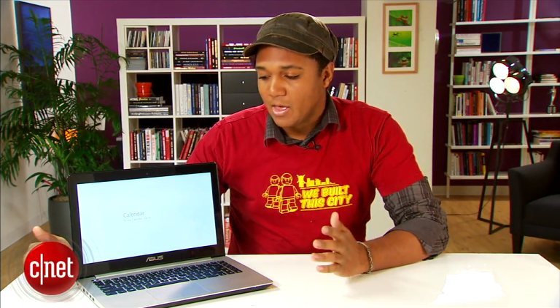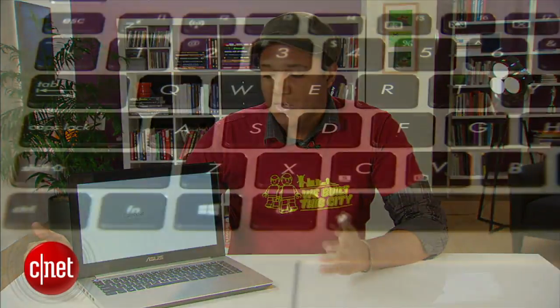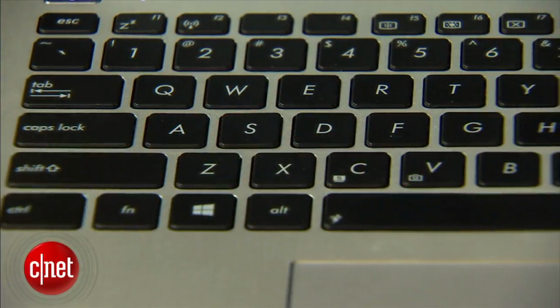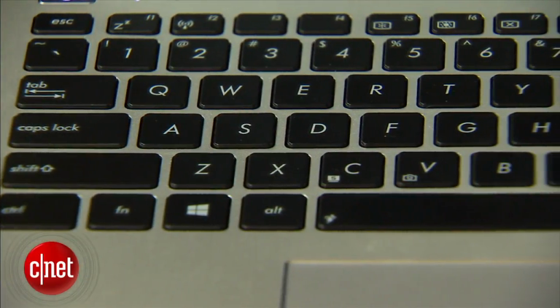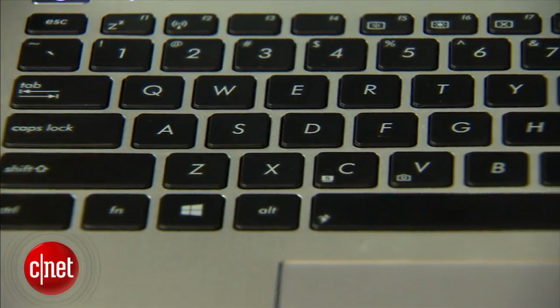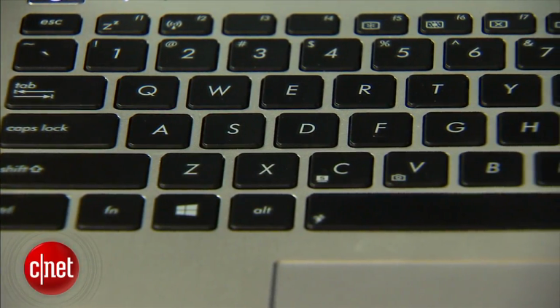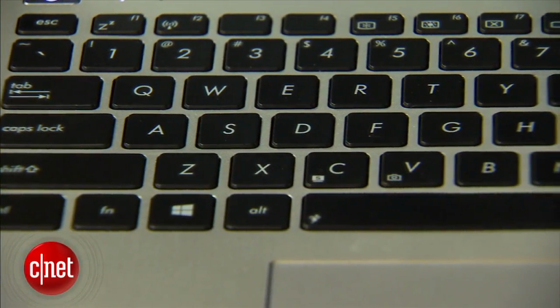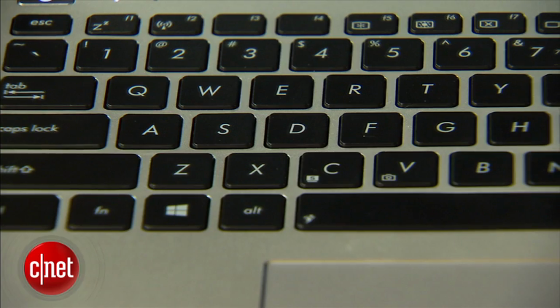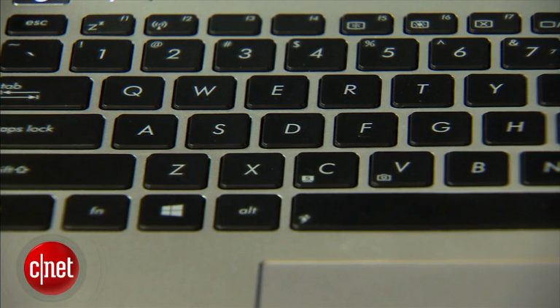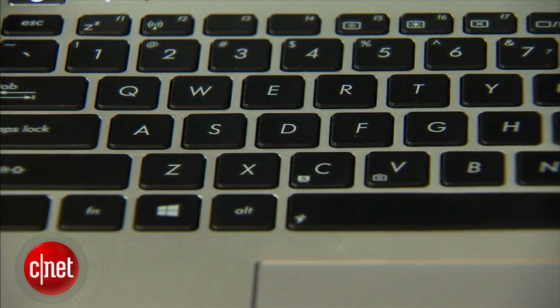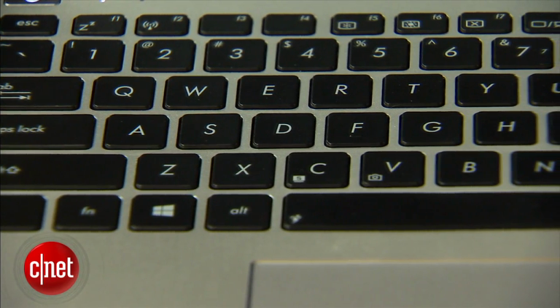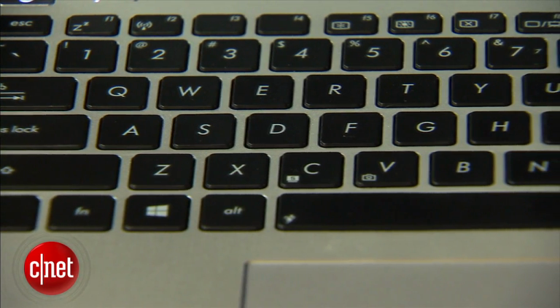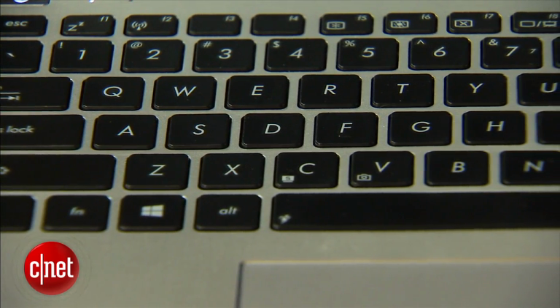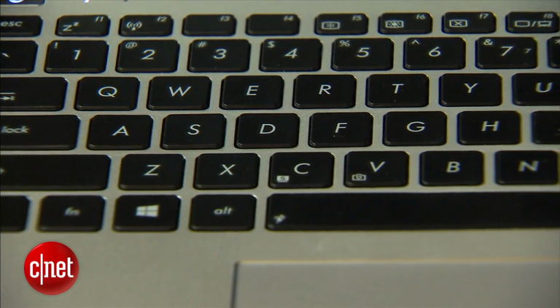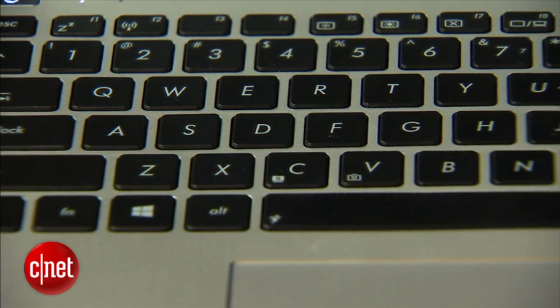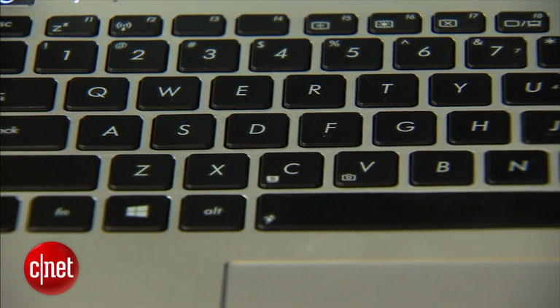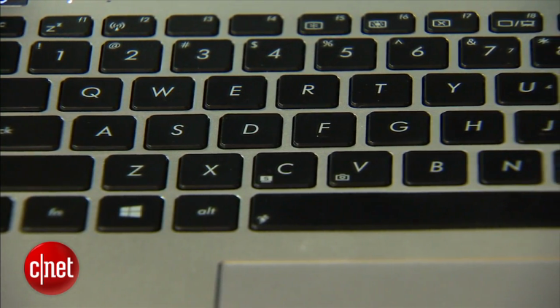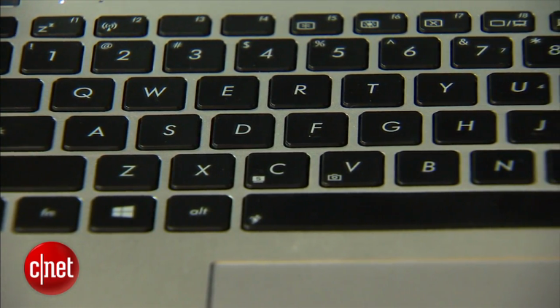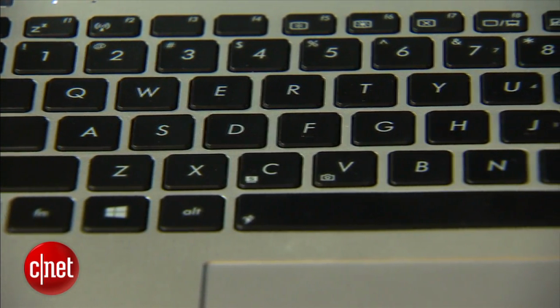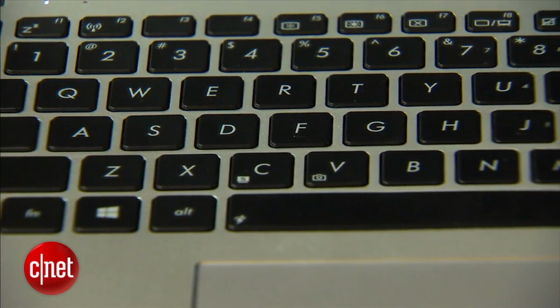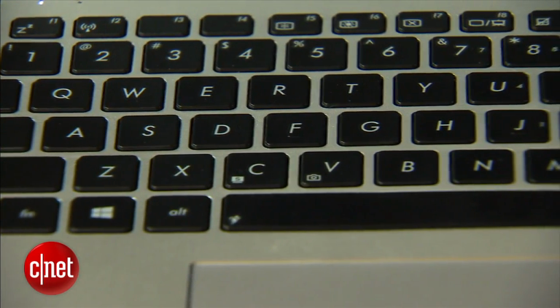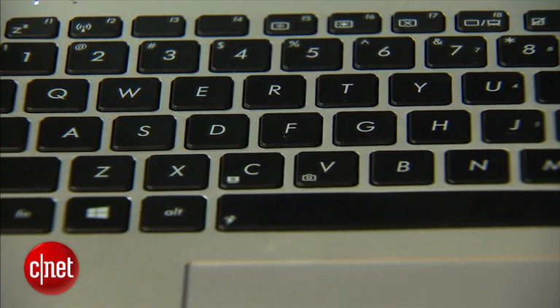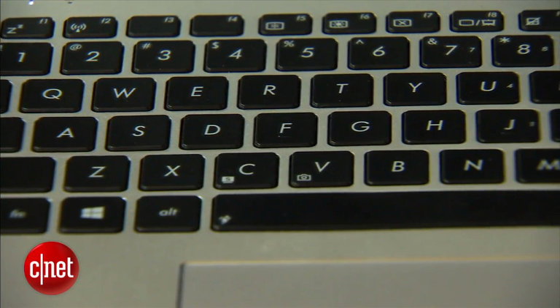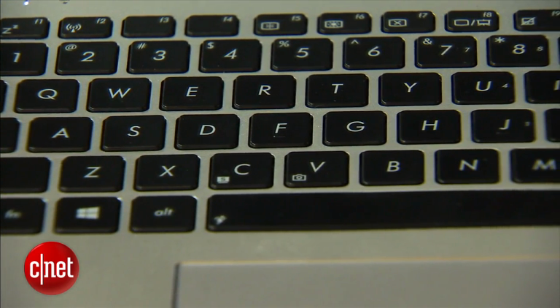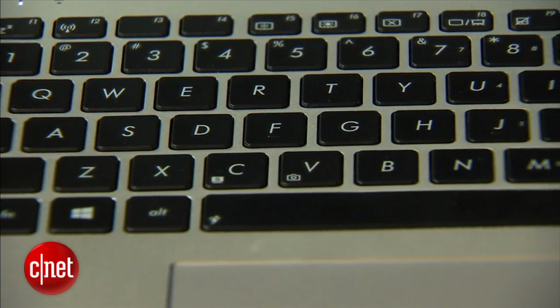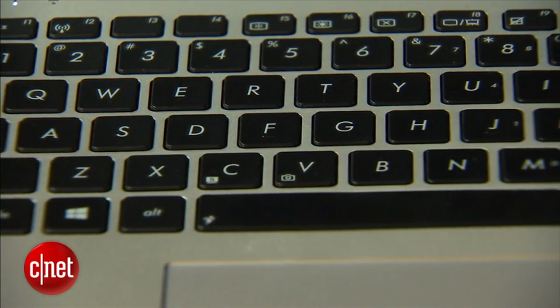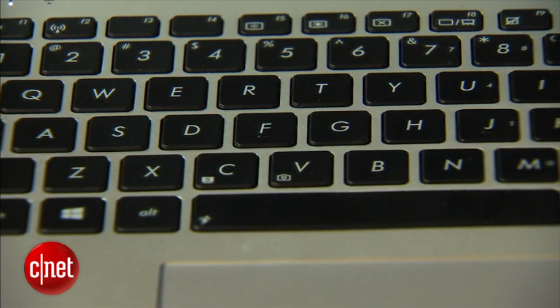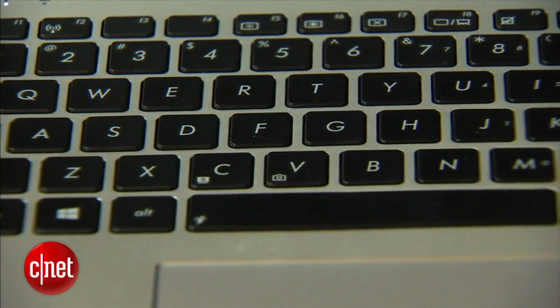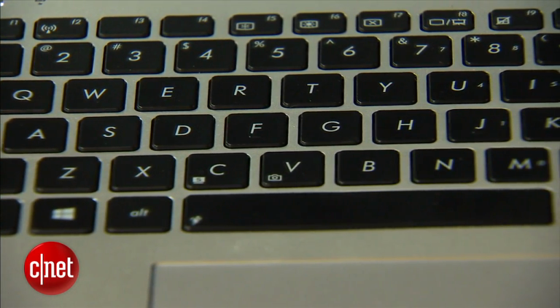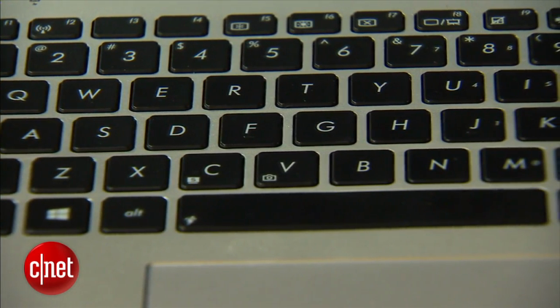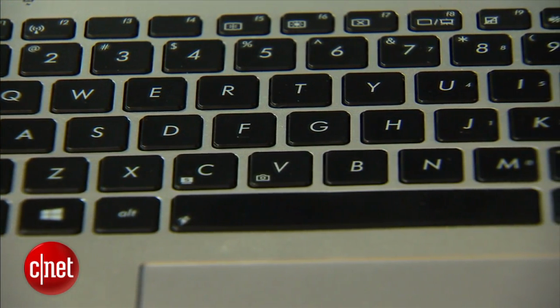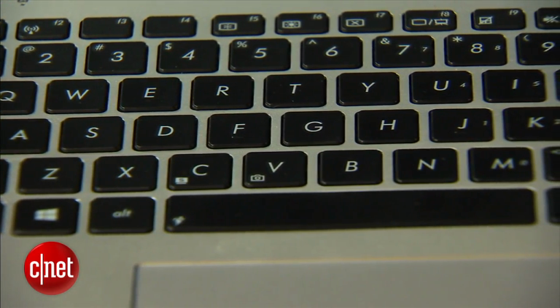The keyboard isn't backlit. For a $700 machine, we don't necessarily expect a backlit keyboard, but that's still pretty disappointing.